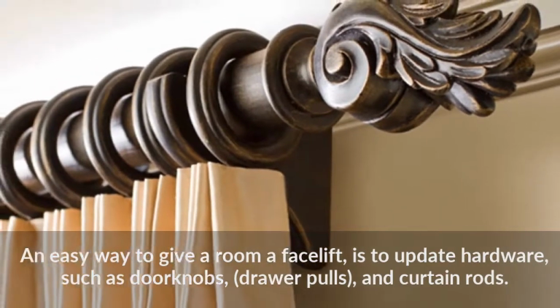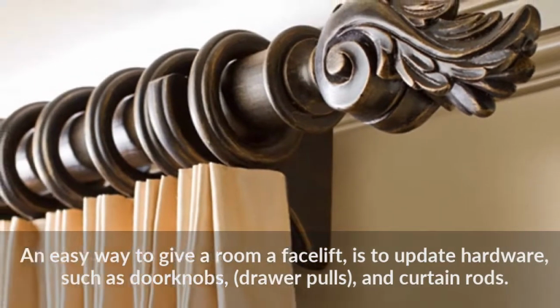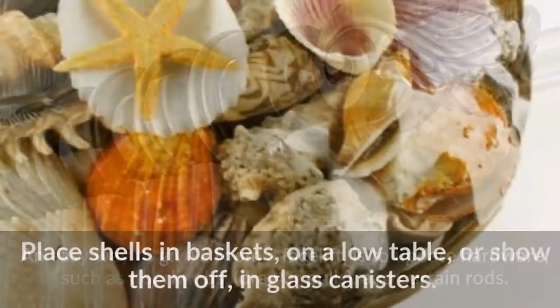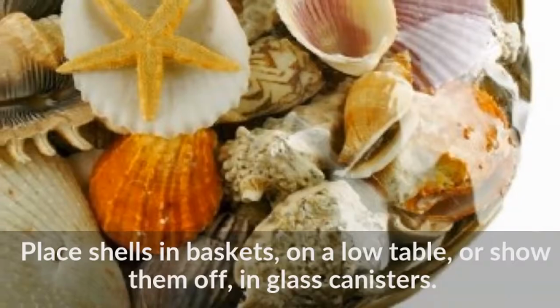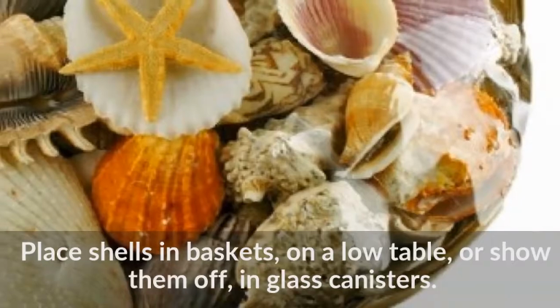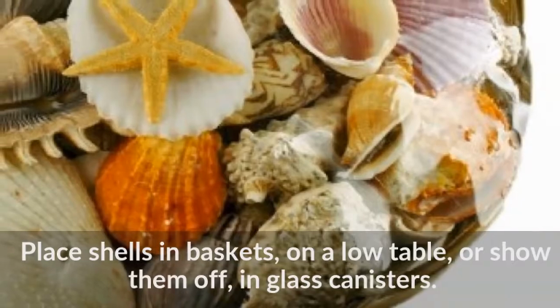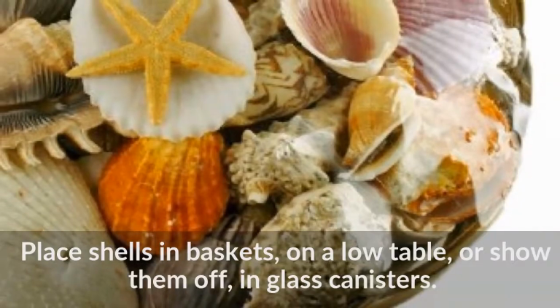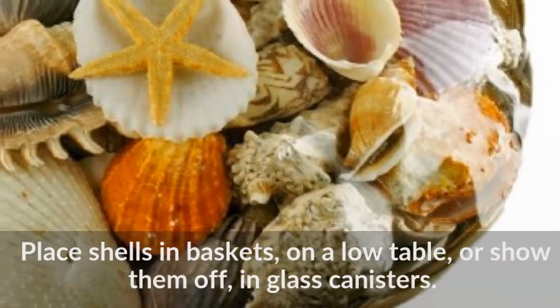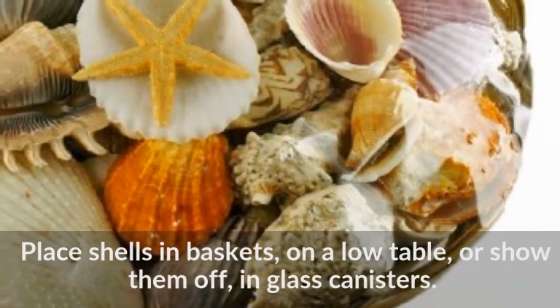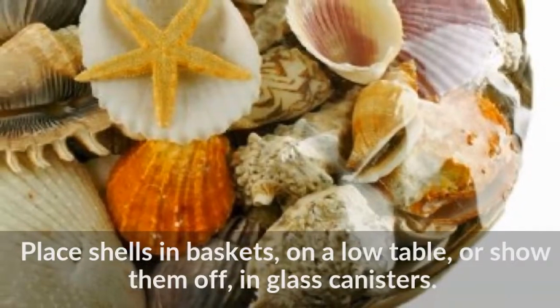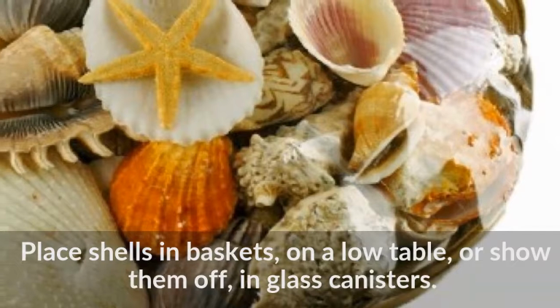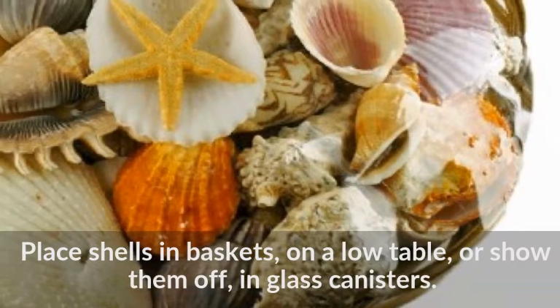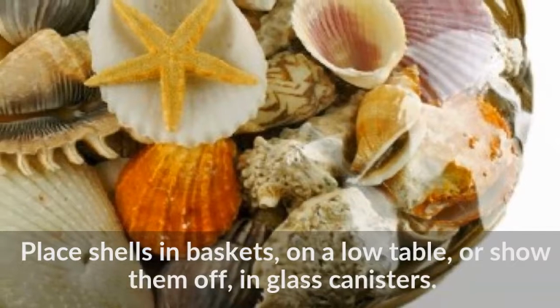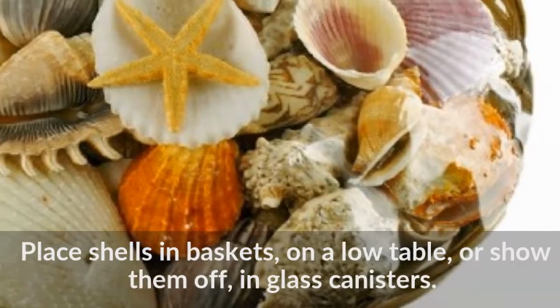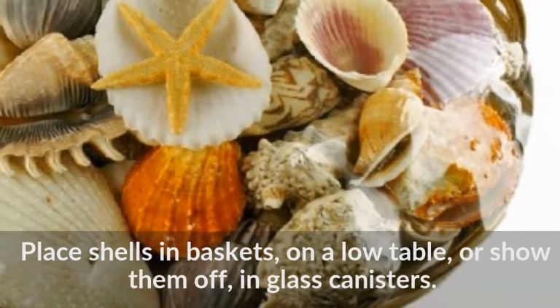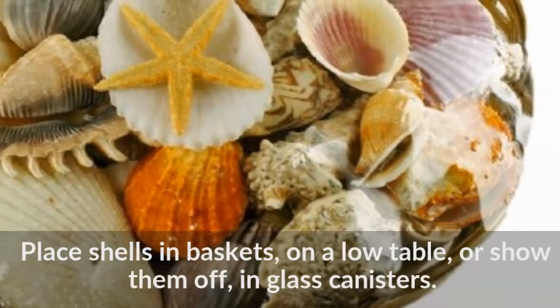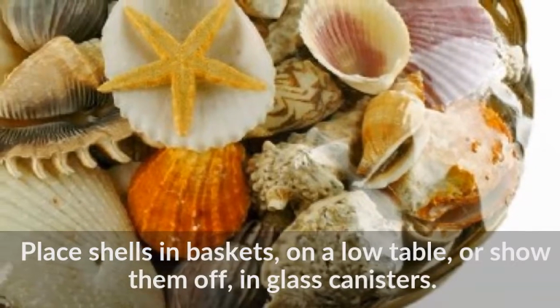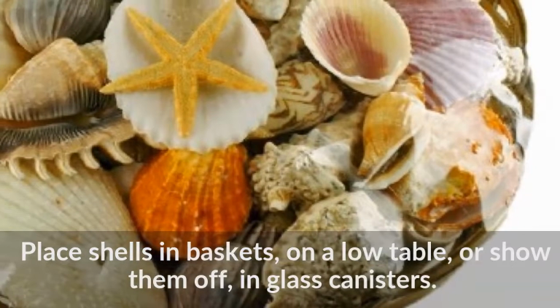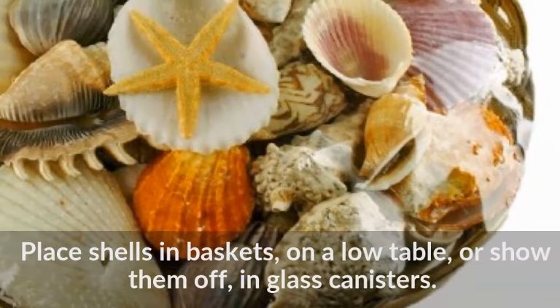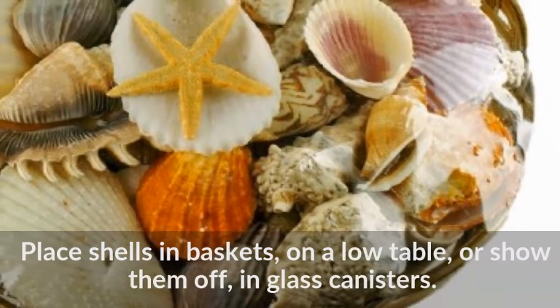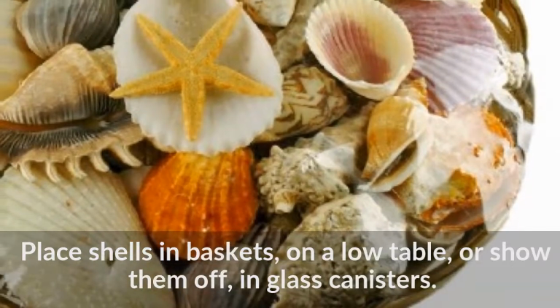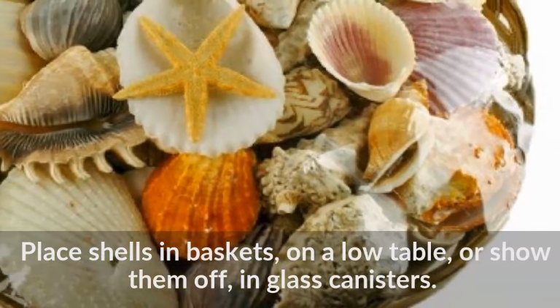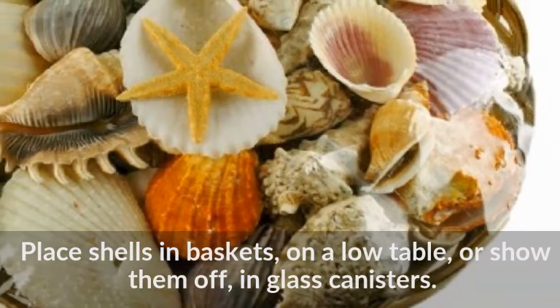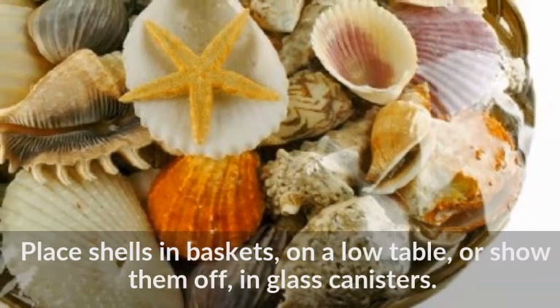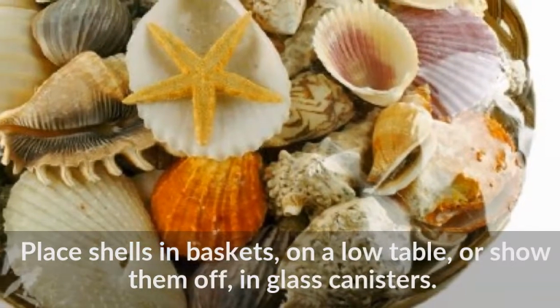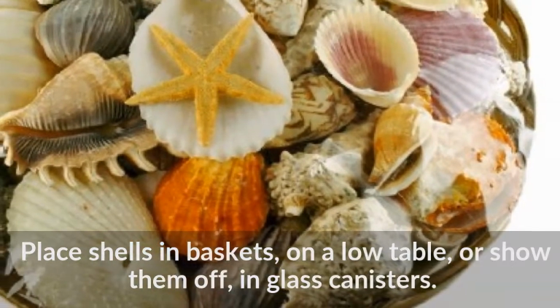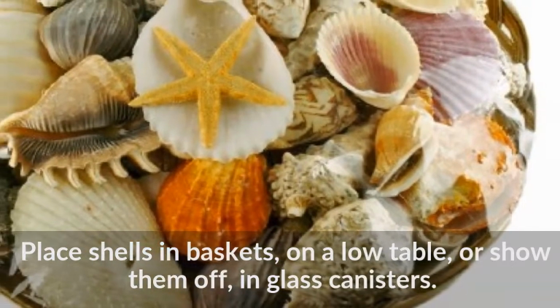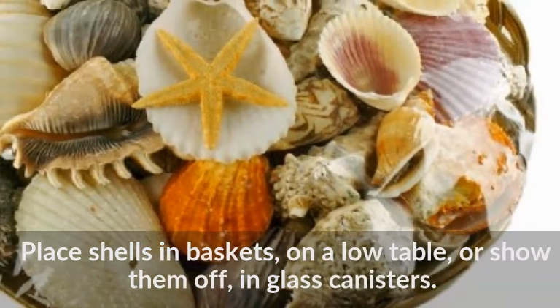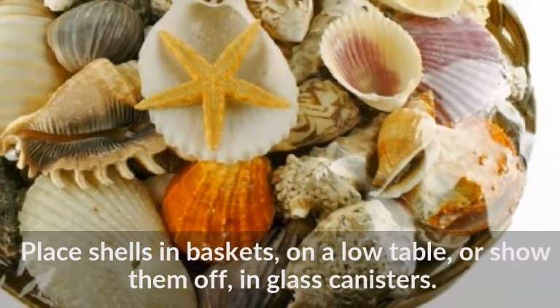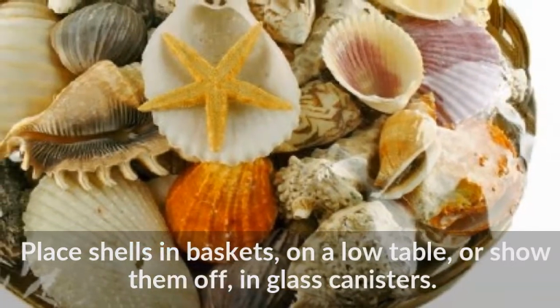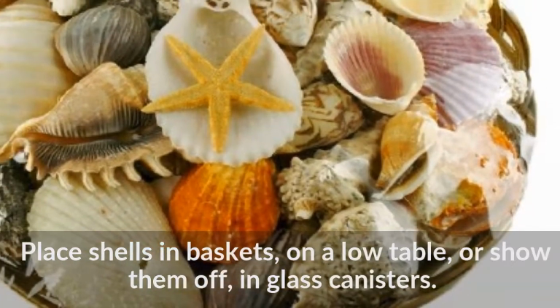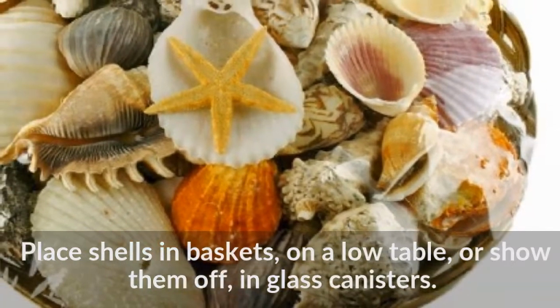Place shells in baskets, on a low table, or show them off in glass canisters.